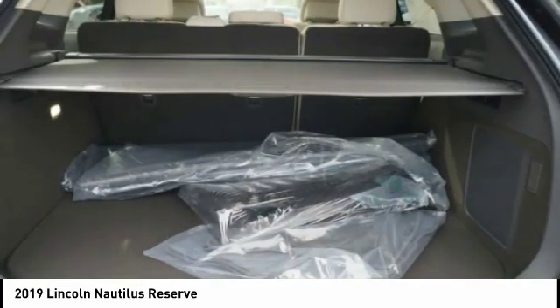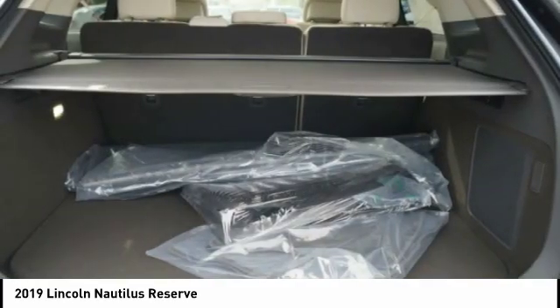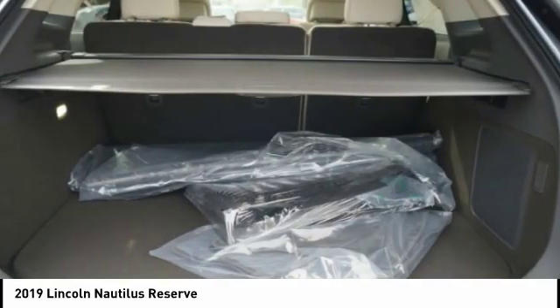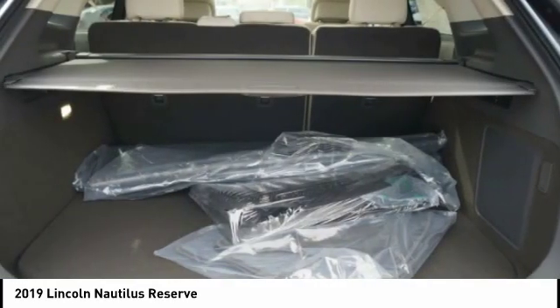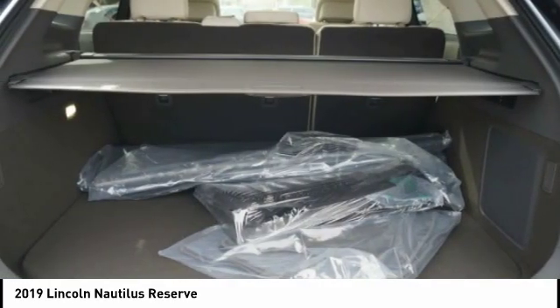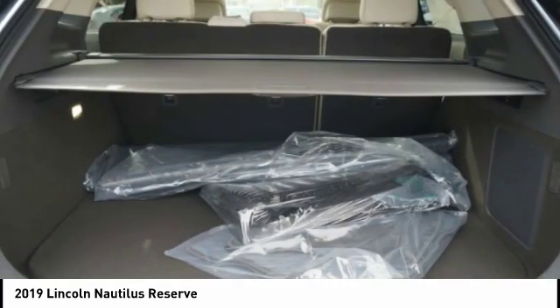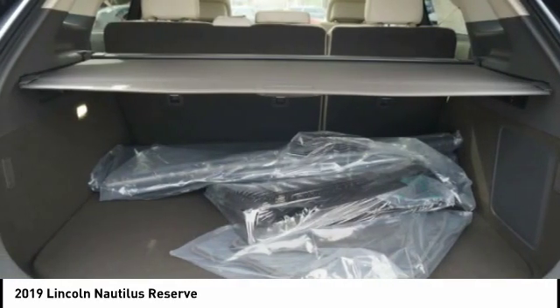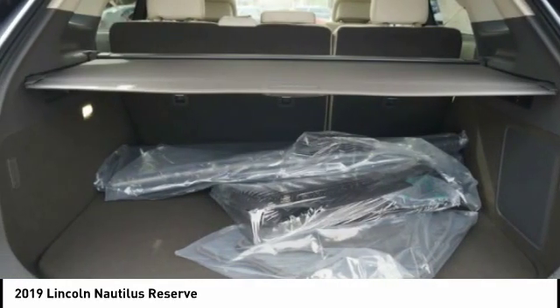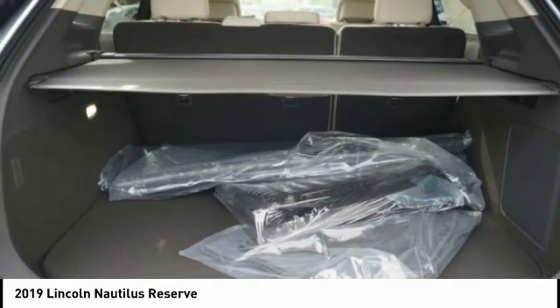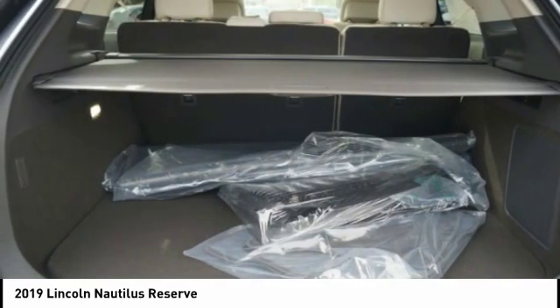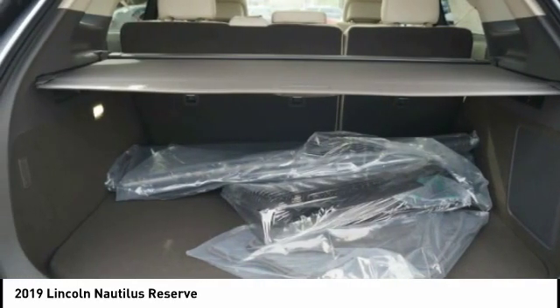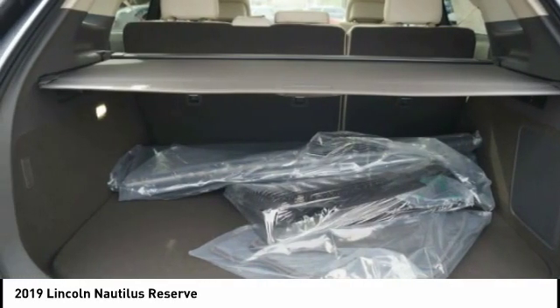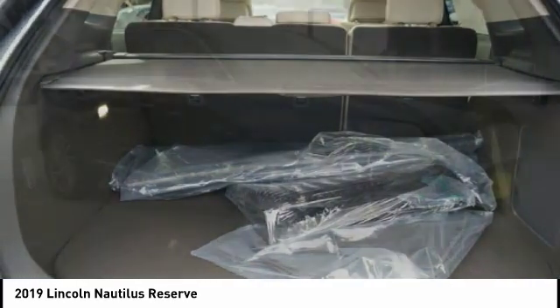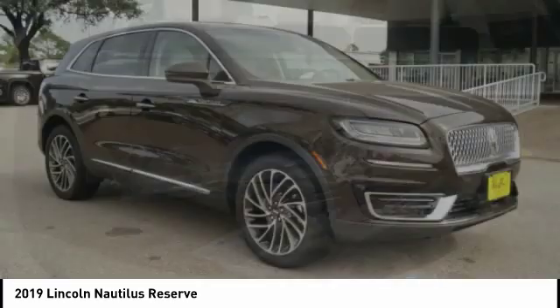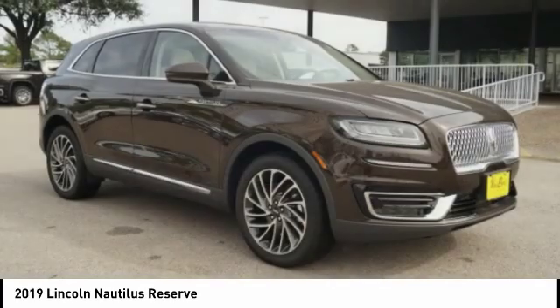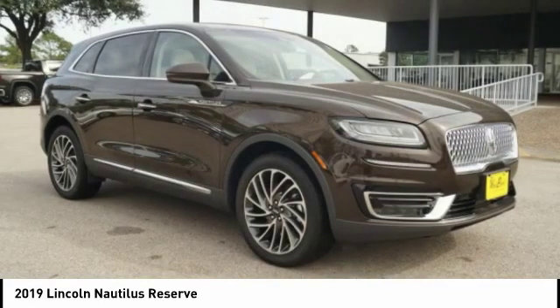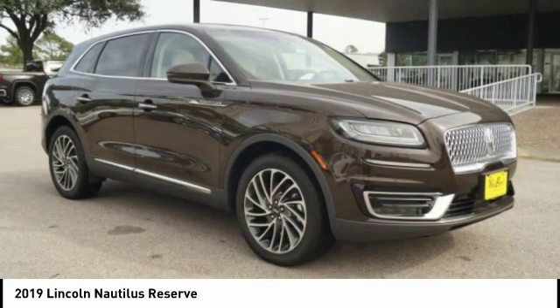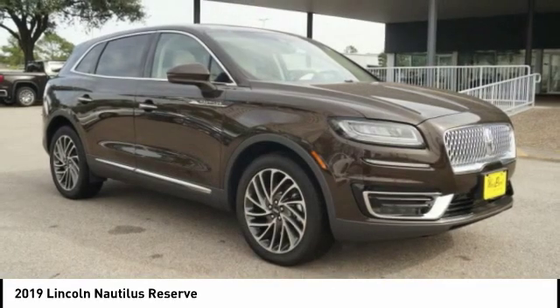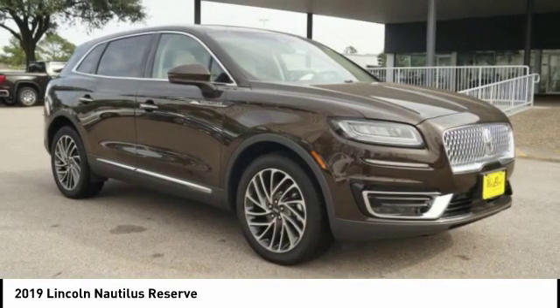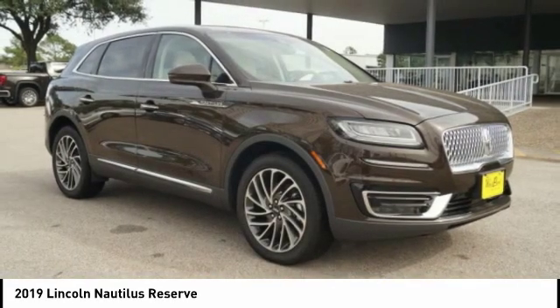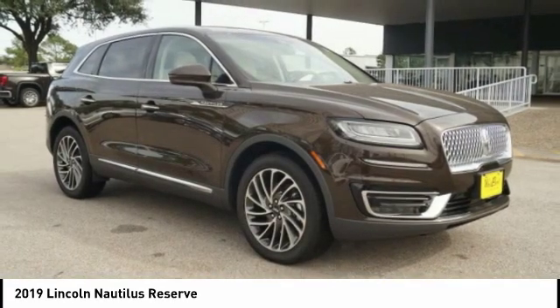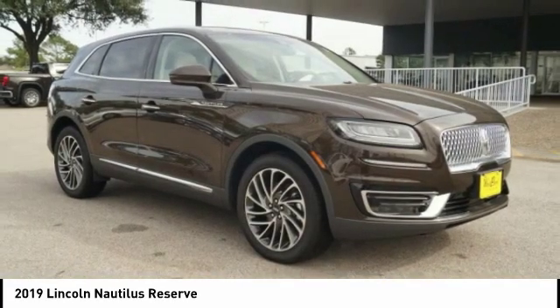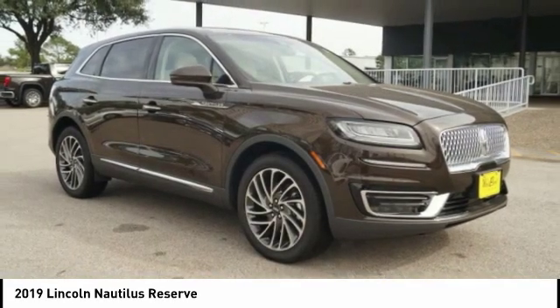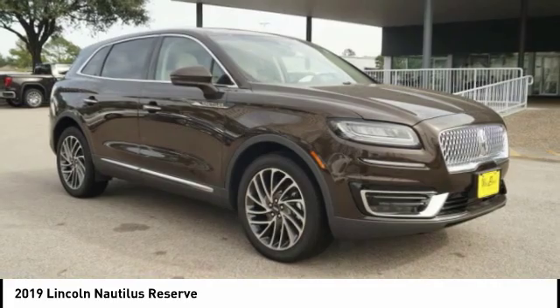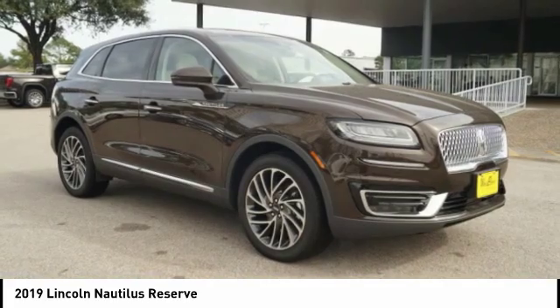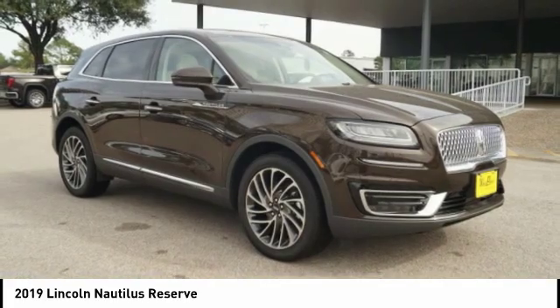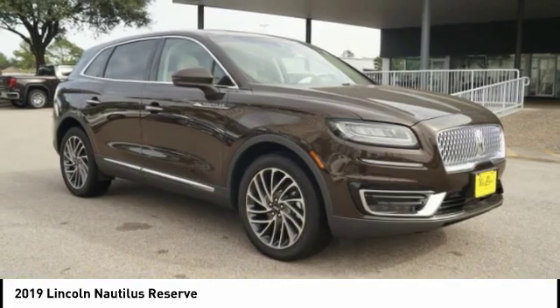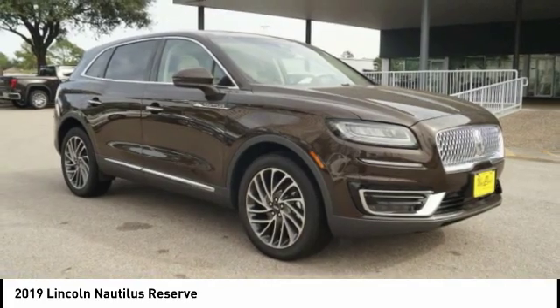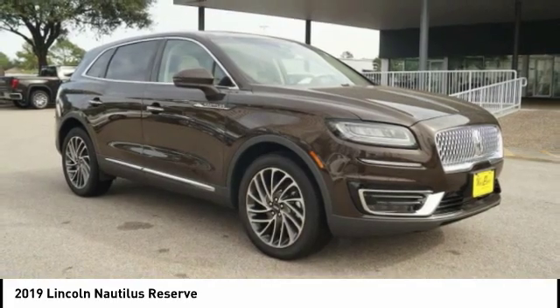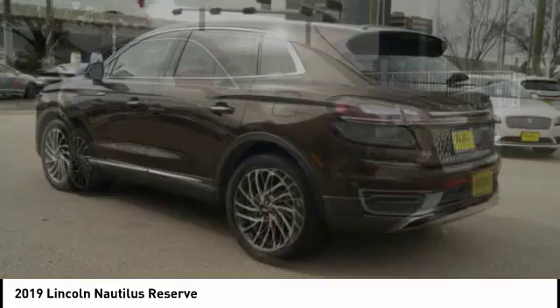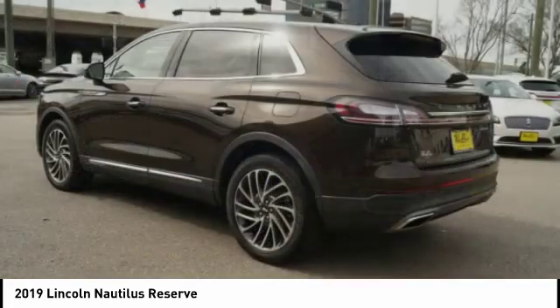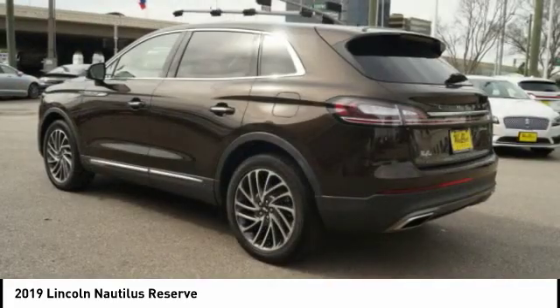Airbags, front knee, driver attention alert system, and voice-activated navigation system.